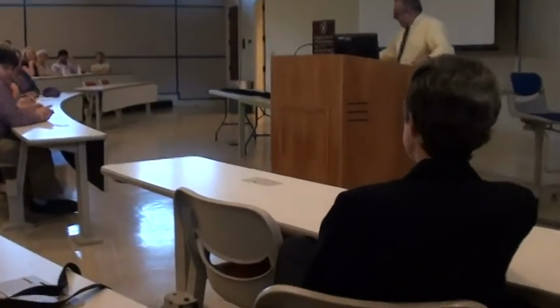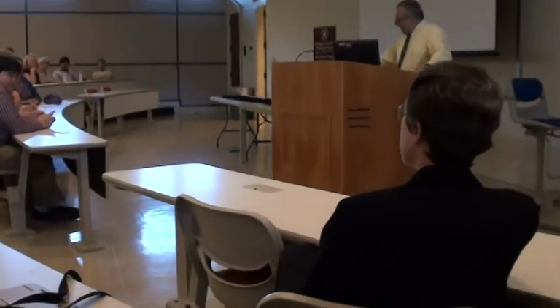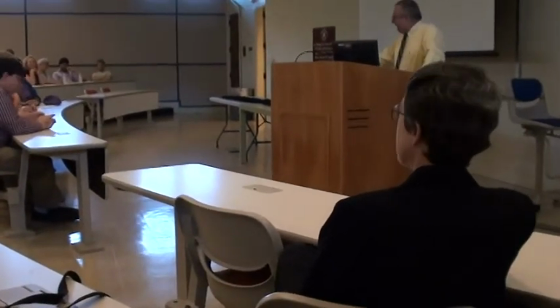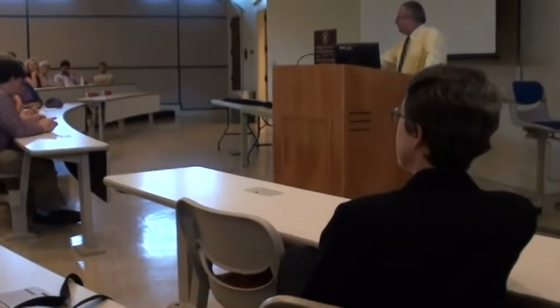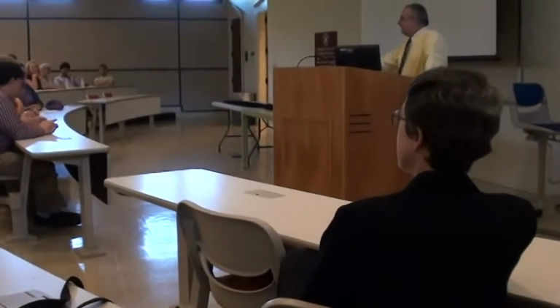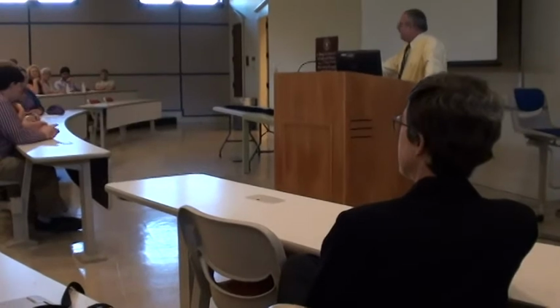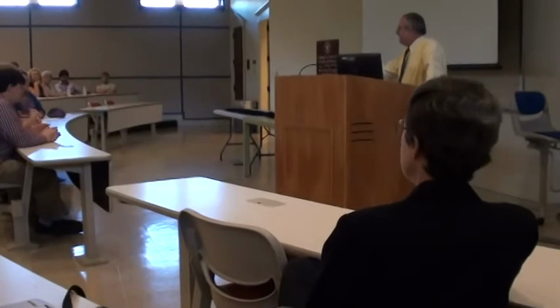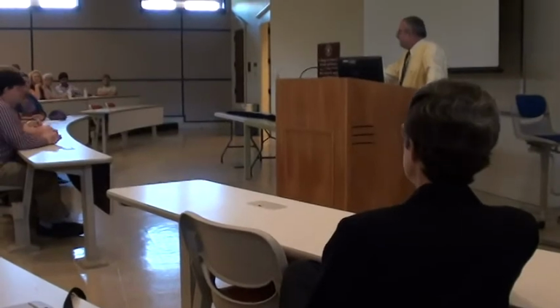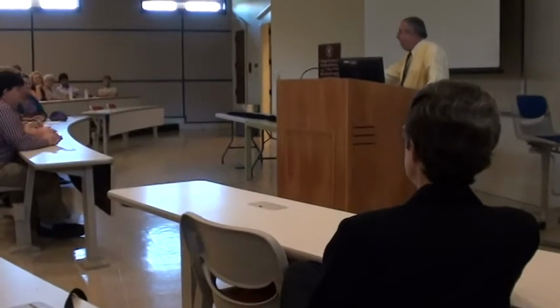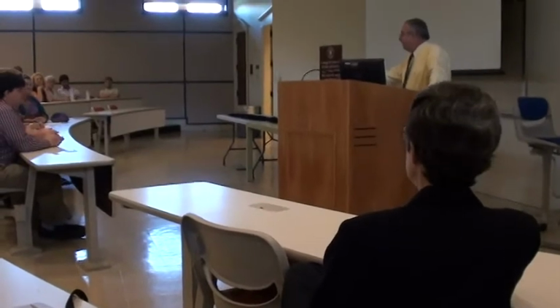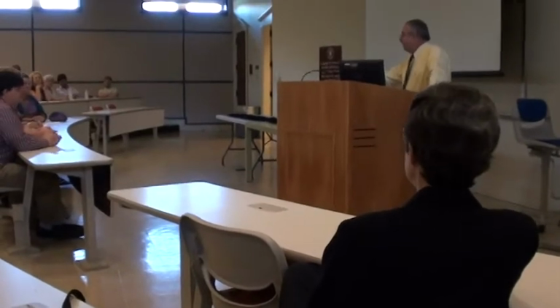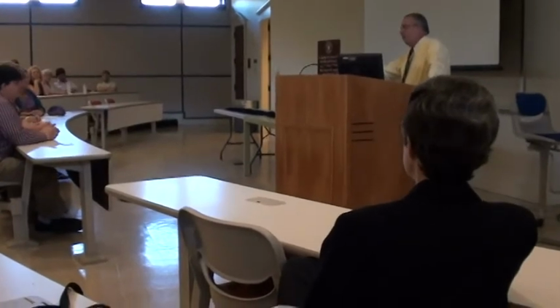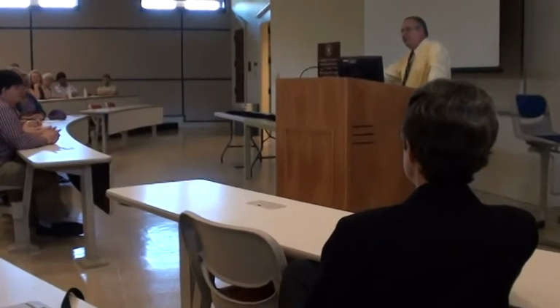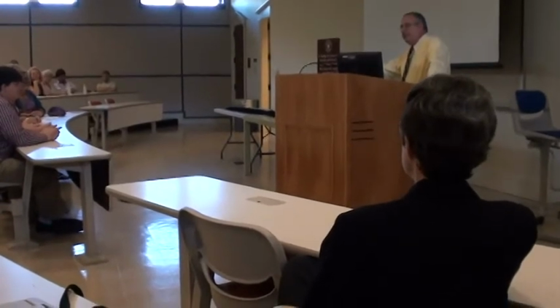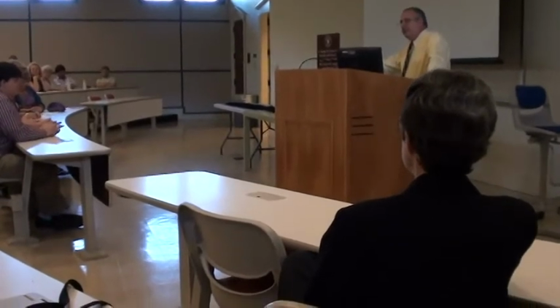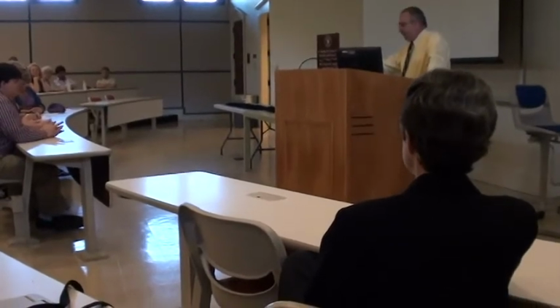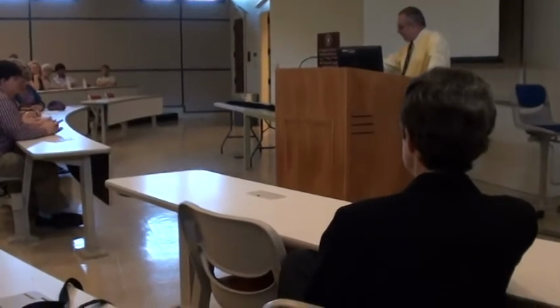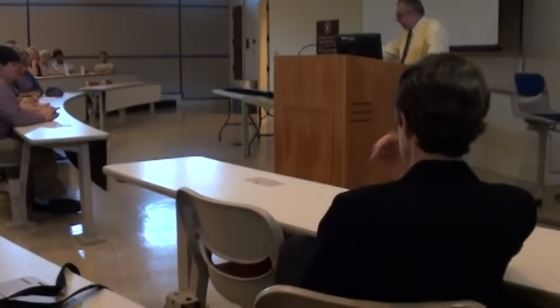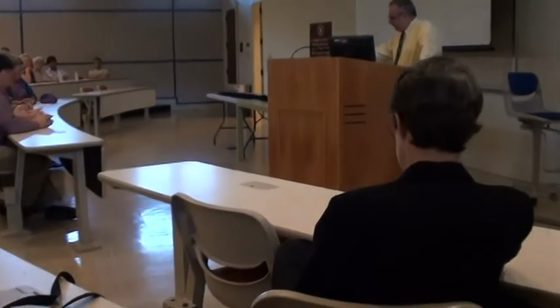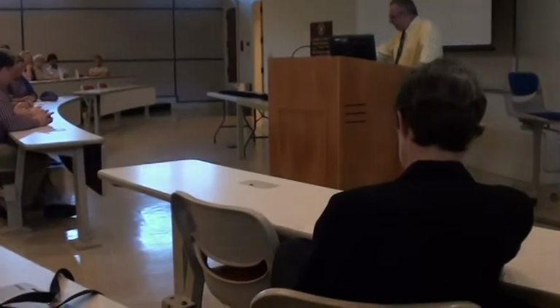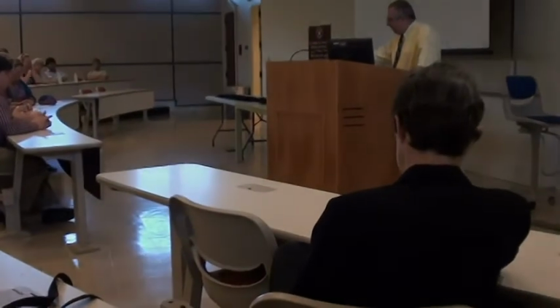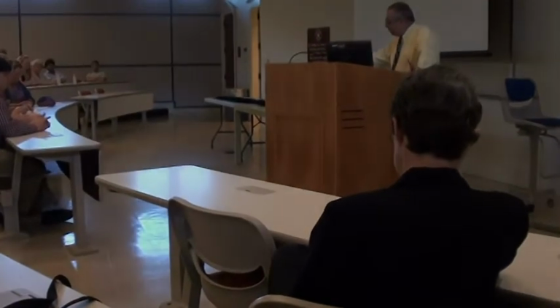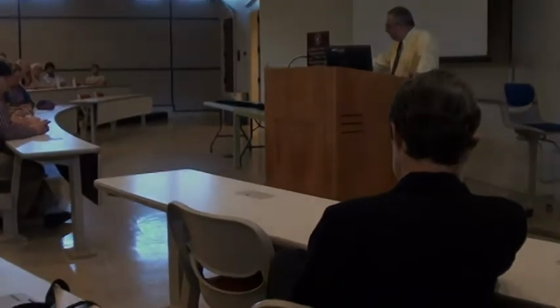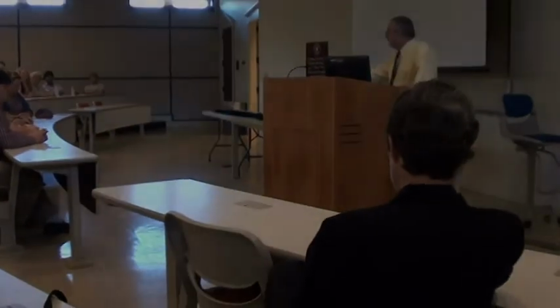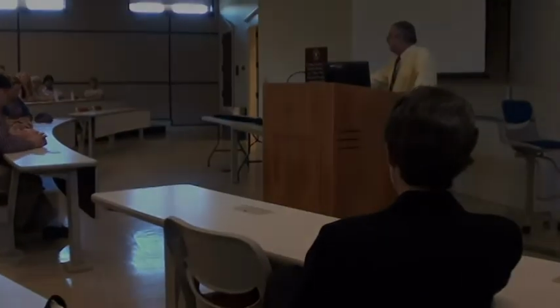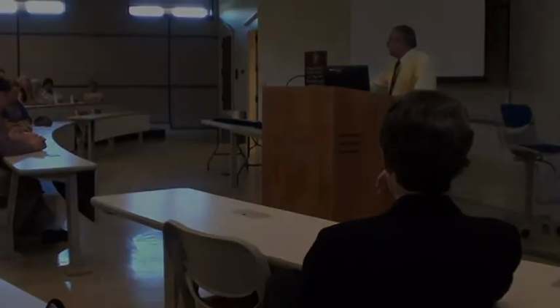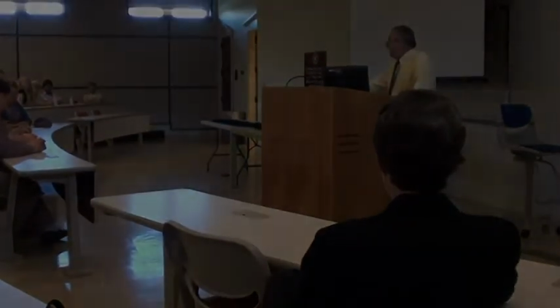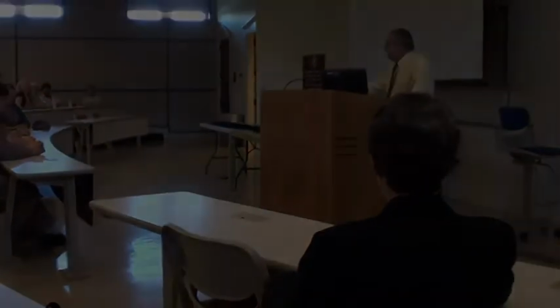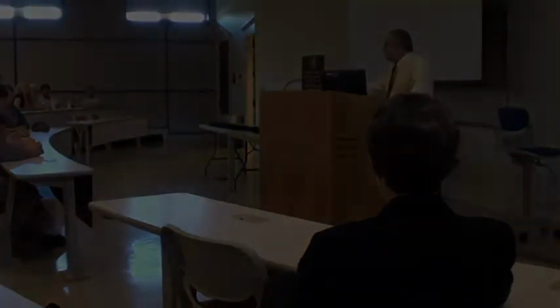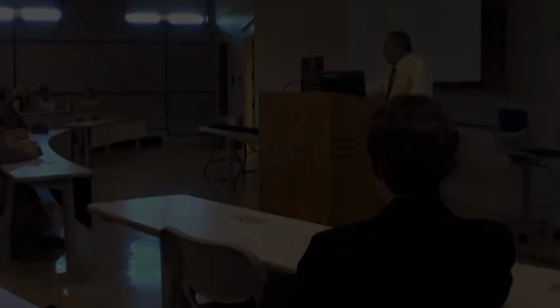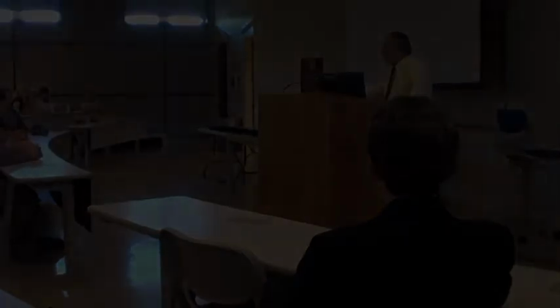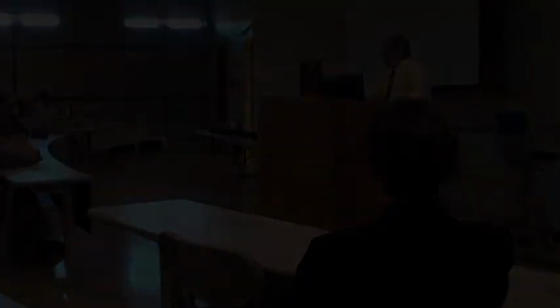And to recognize all of us who have completed our degrees, first off we'll recognize the graduate students.